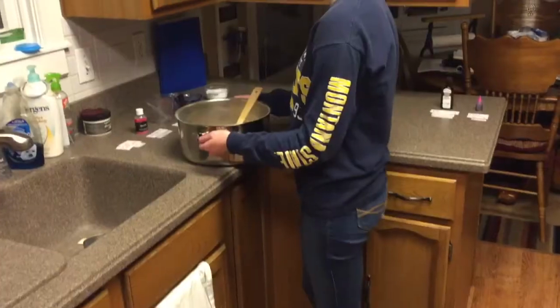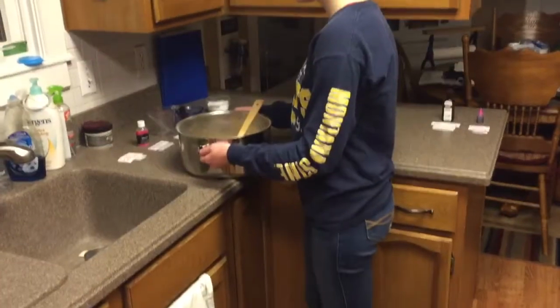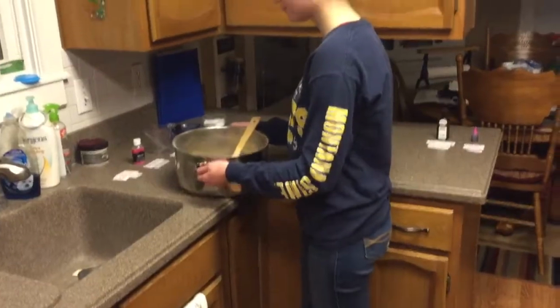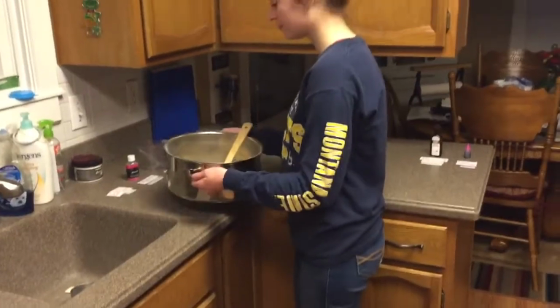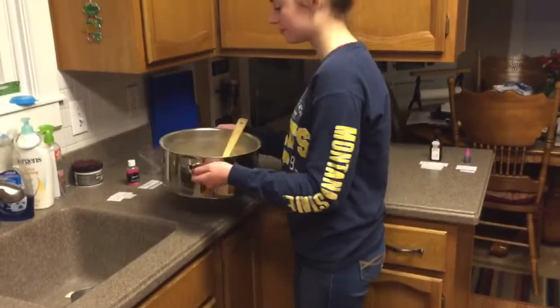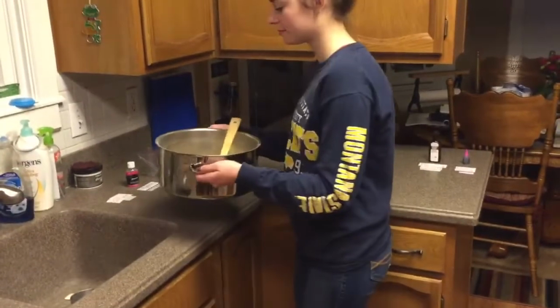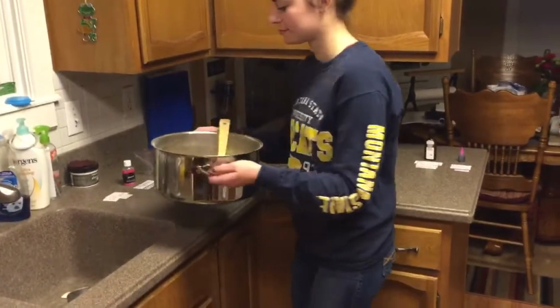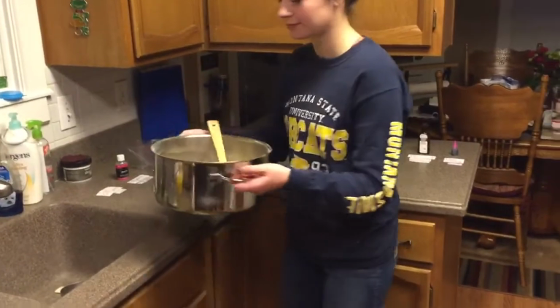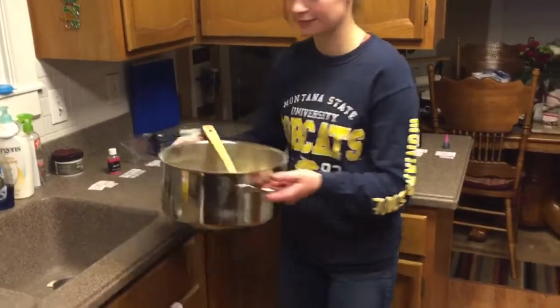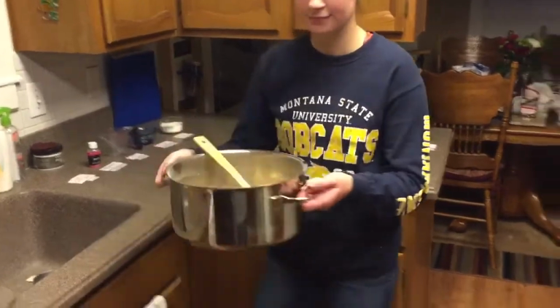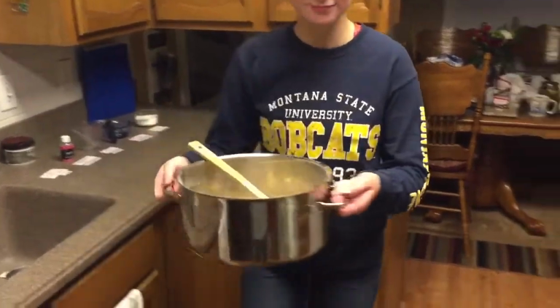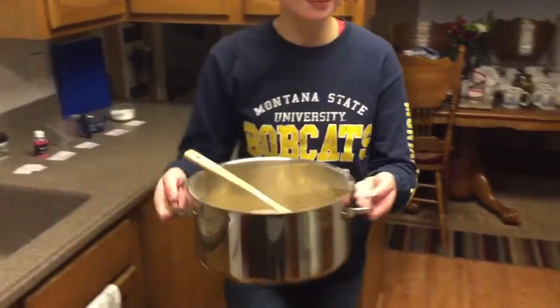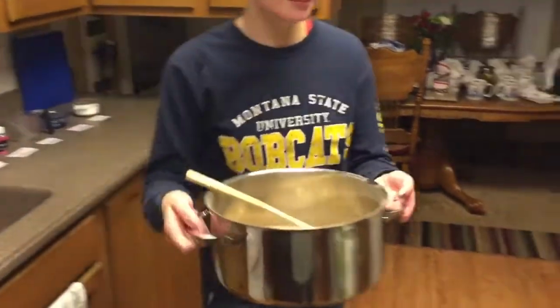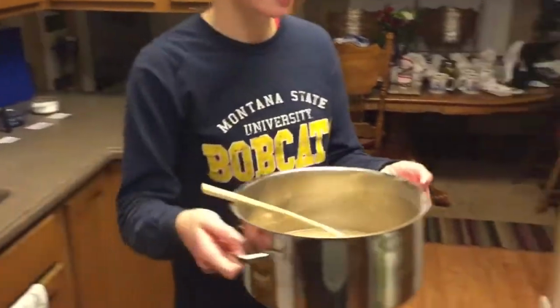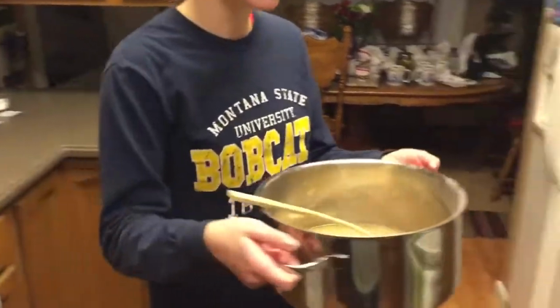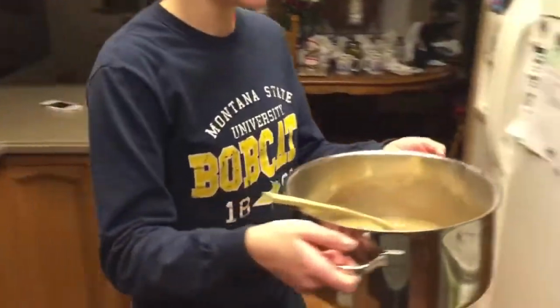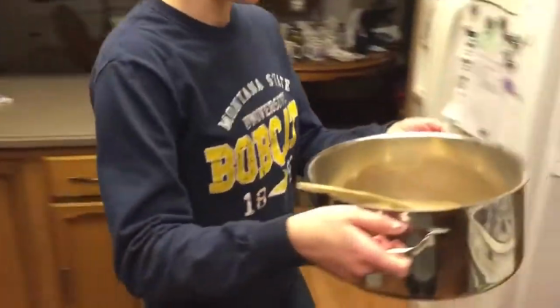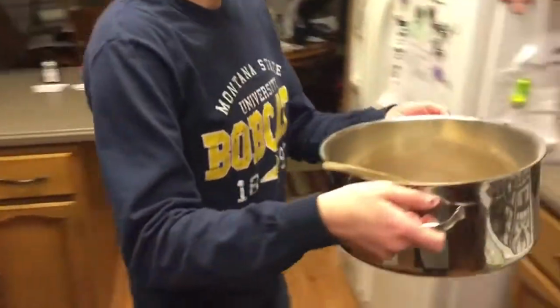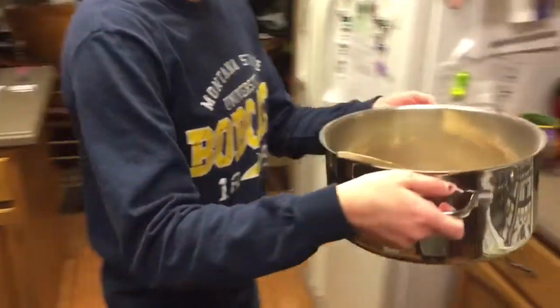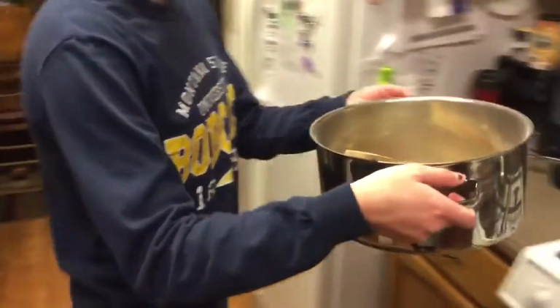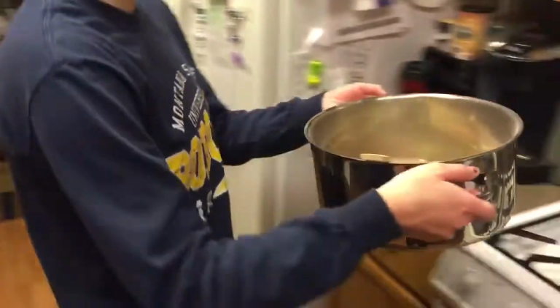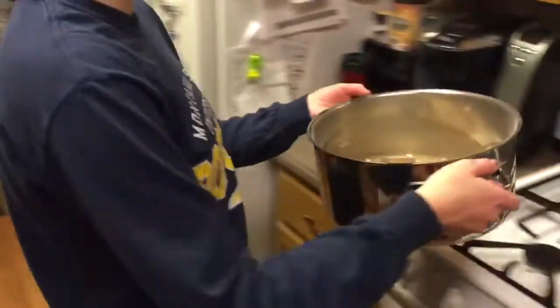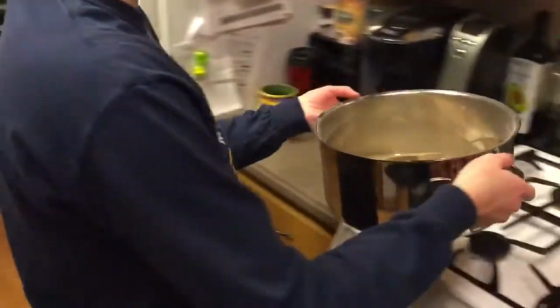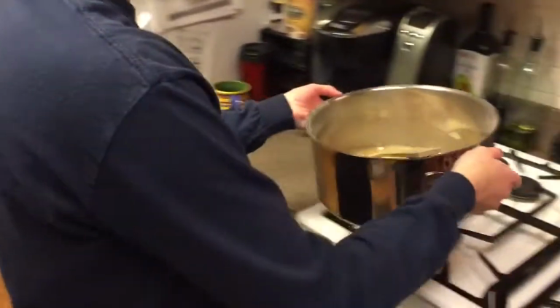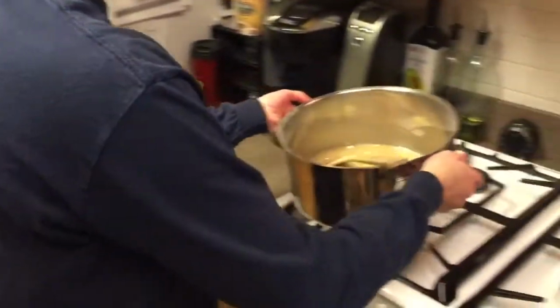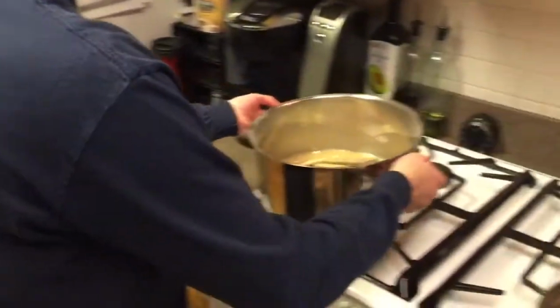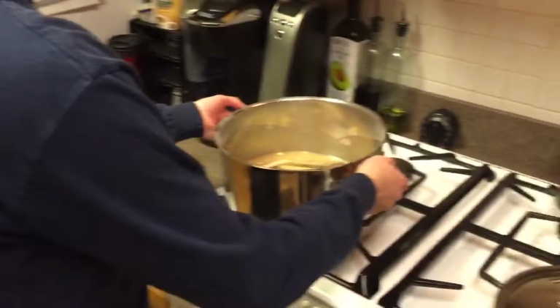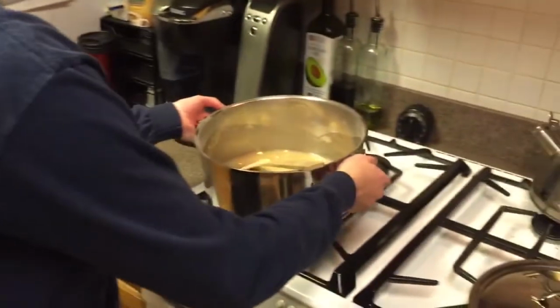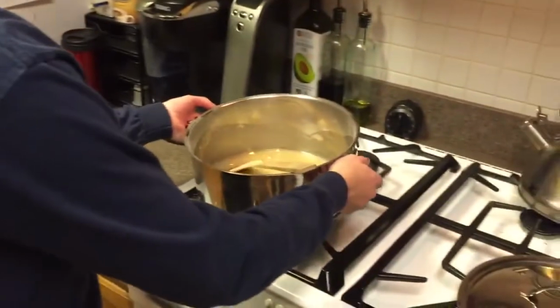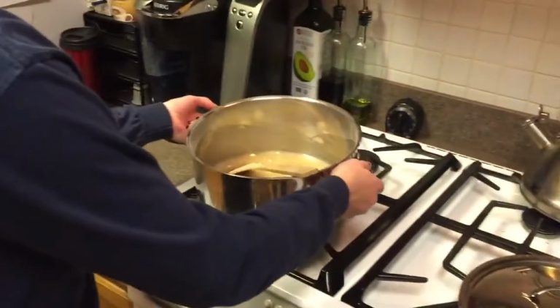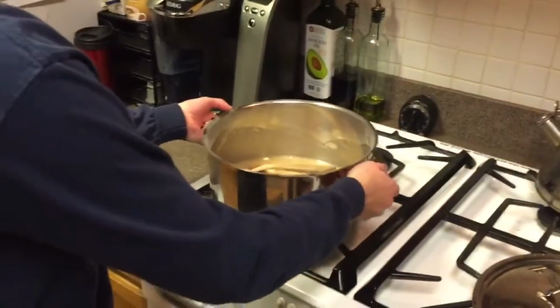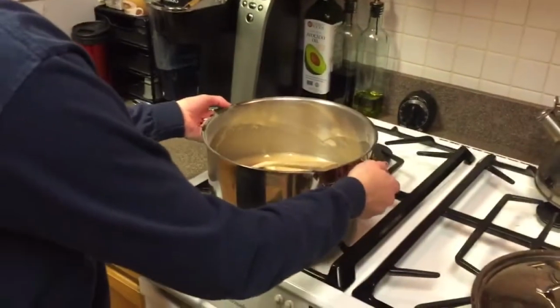After all the ingredients are mixed in, bring the pot to the stove and place it over medium heat.